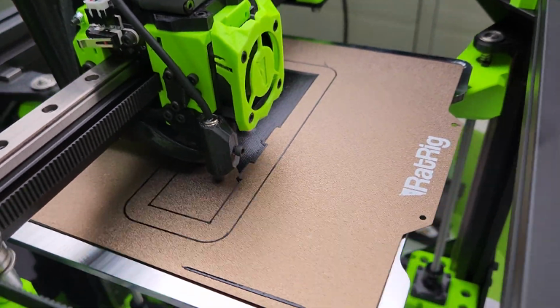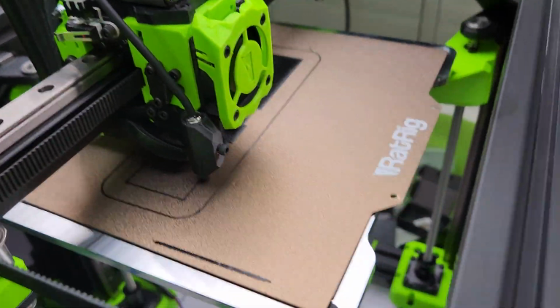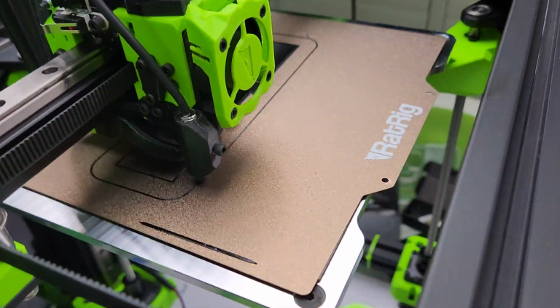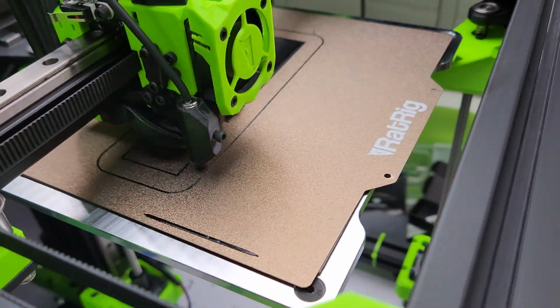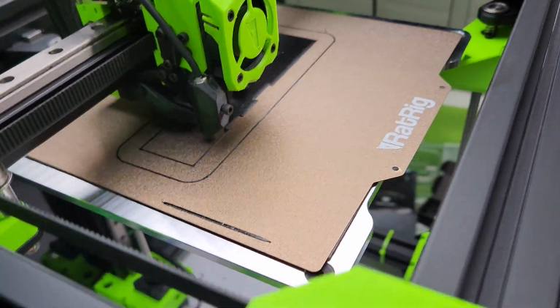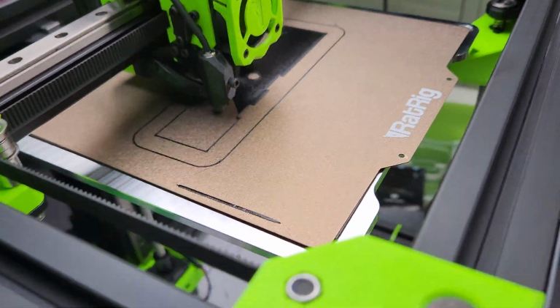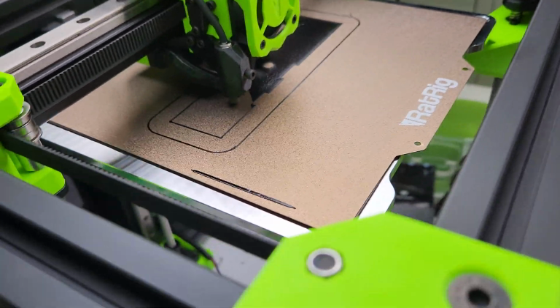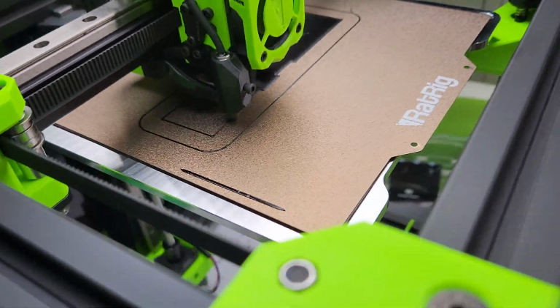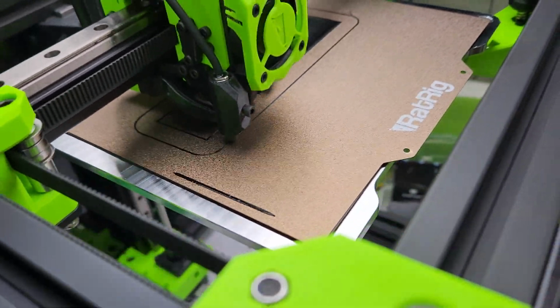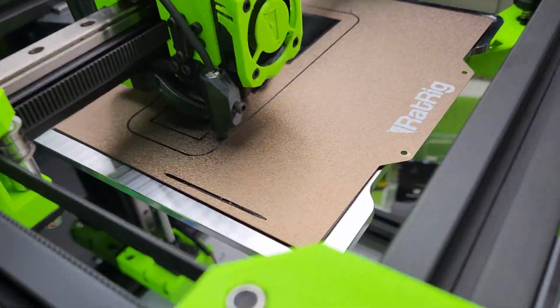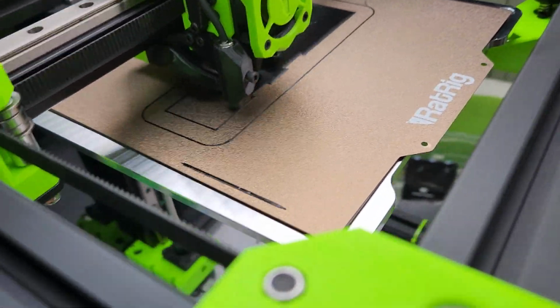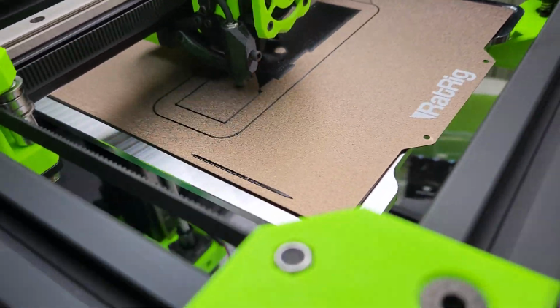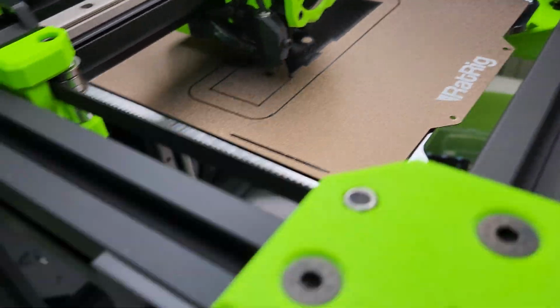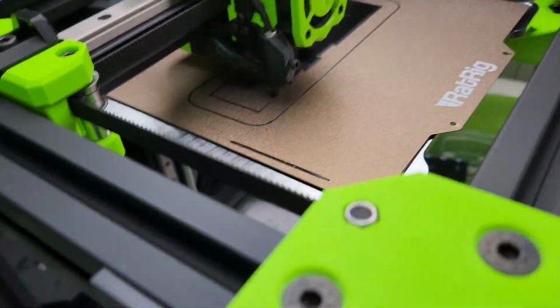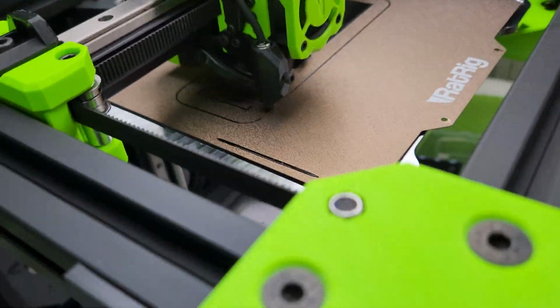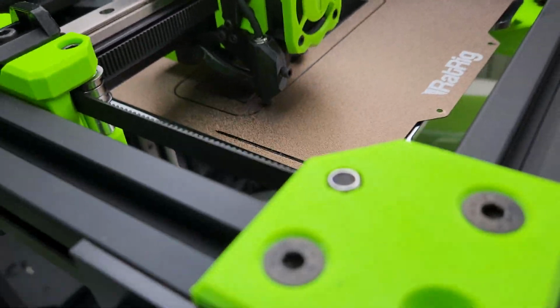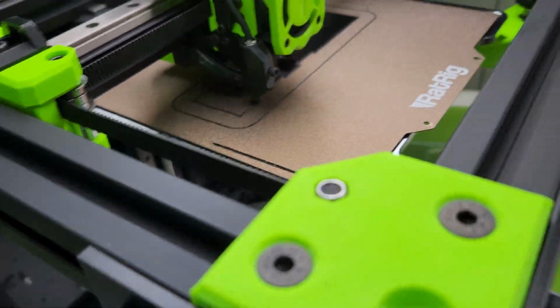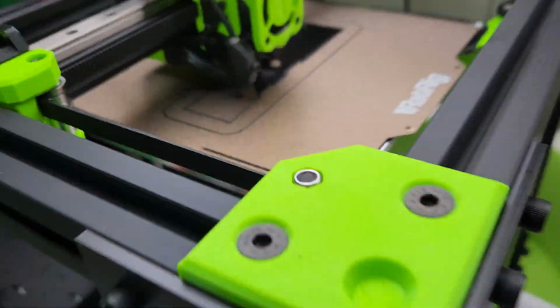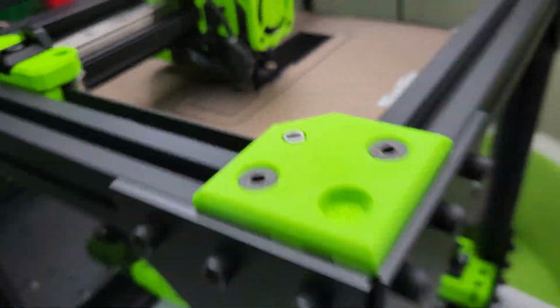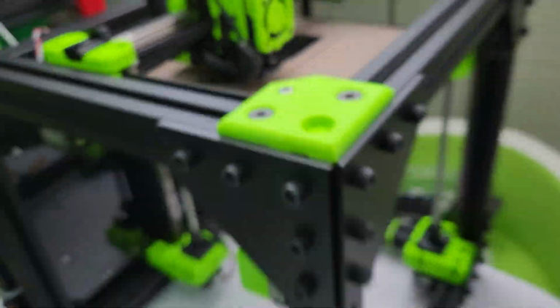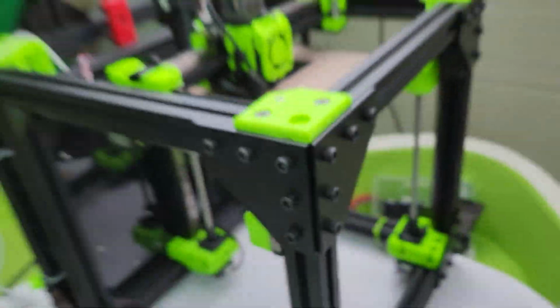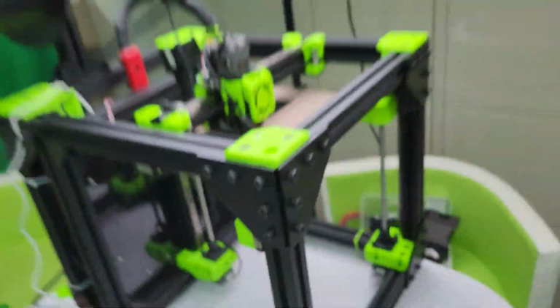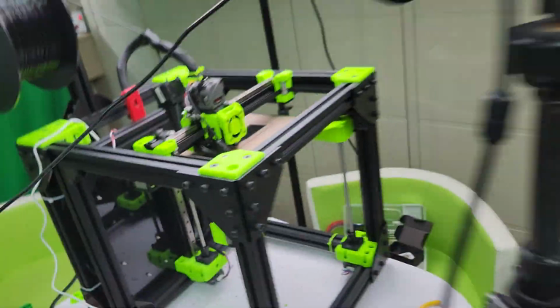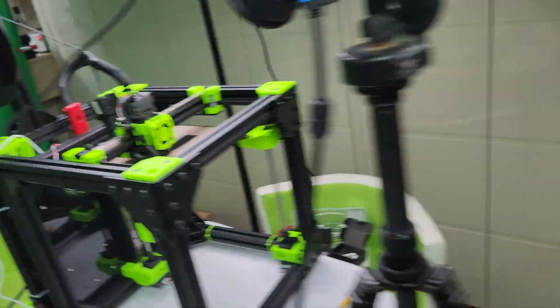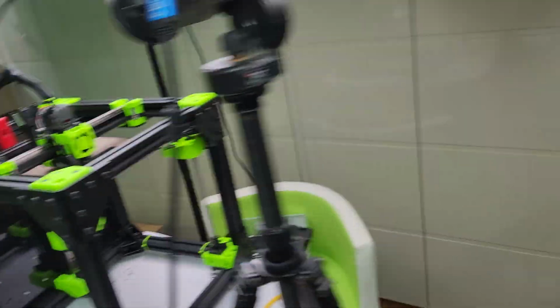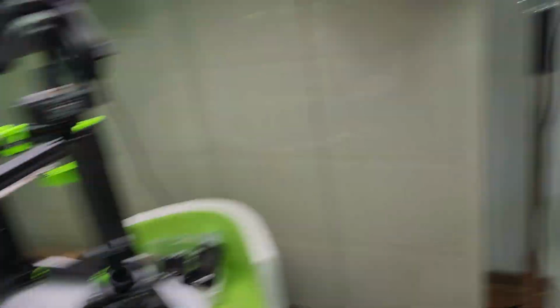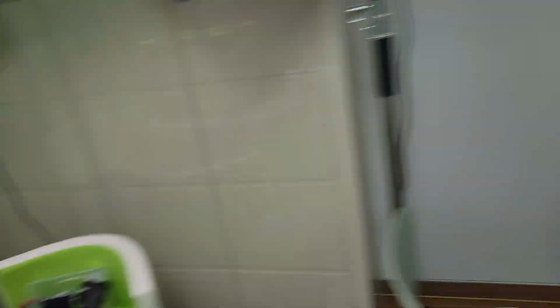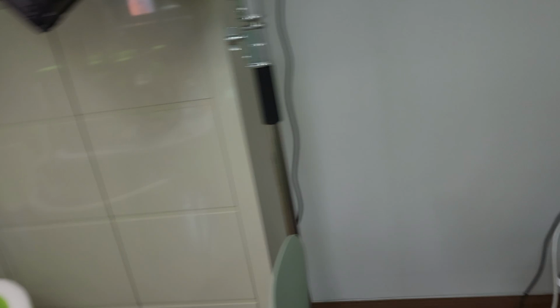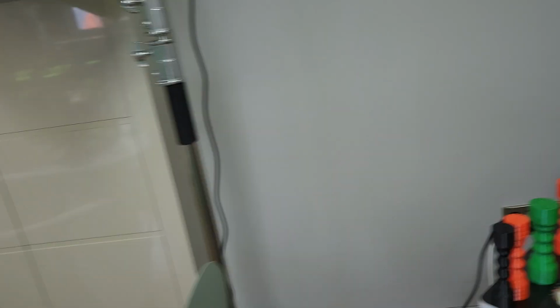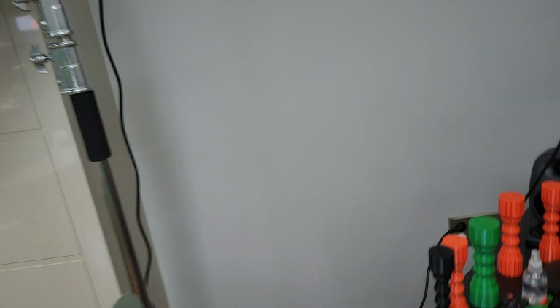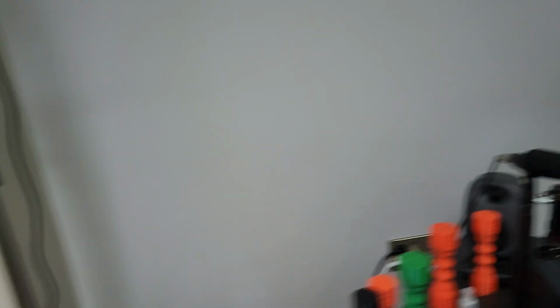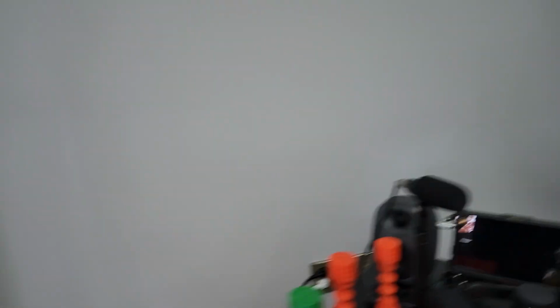It's printing perfect lines right now. I actually upped the speed — let me go ahead and show you guys.